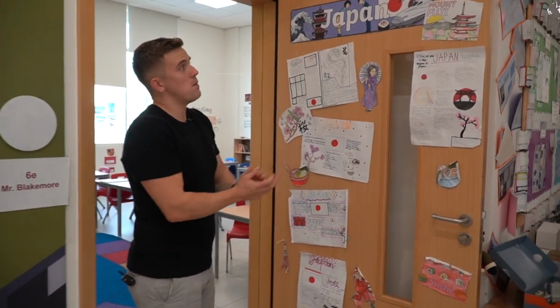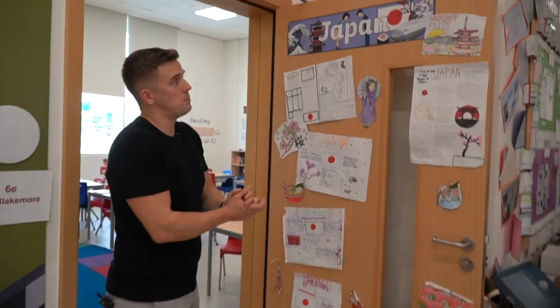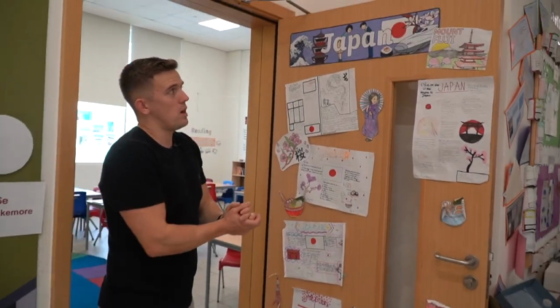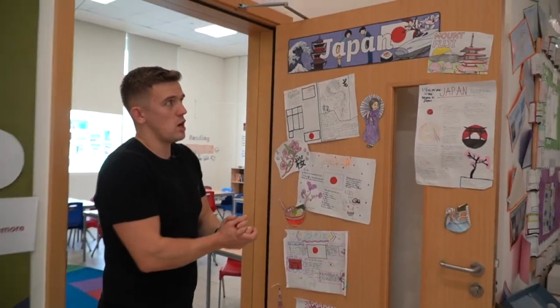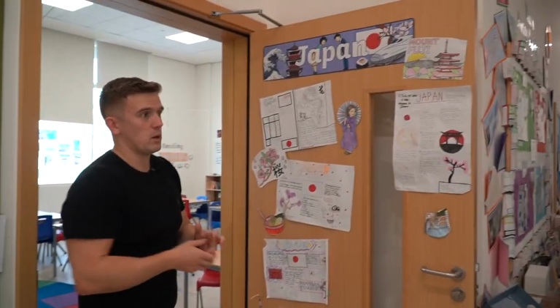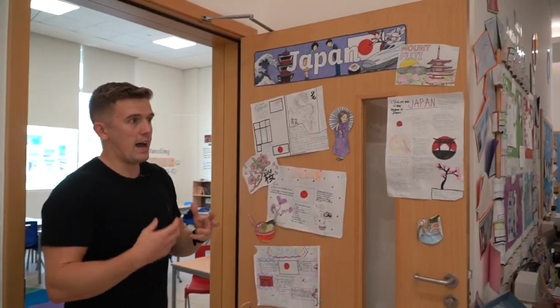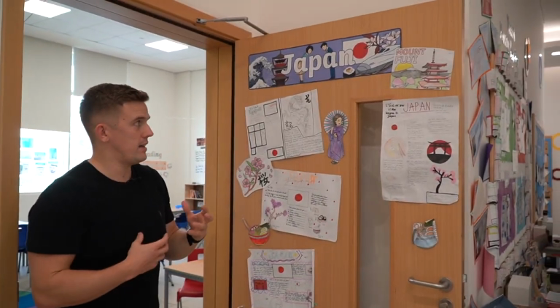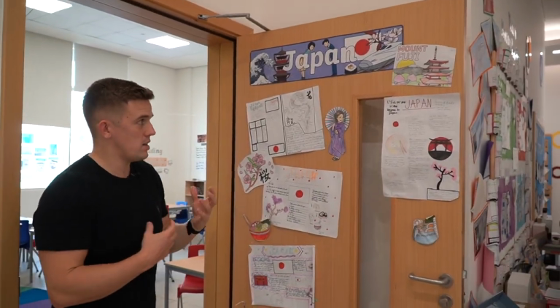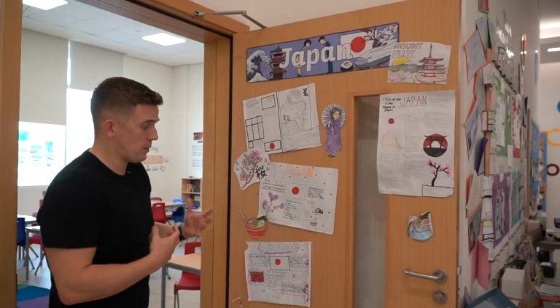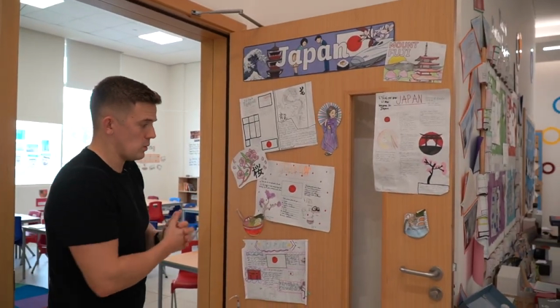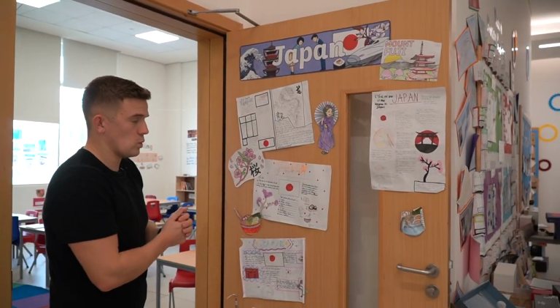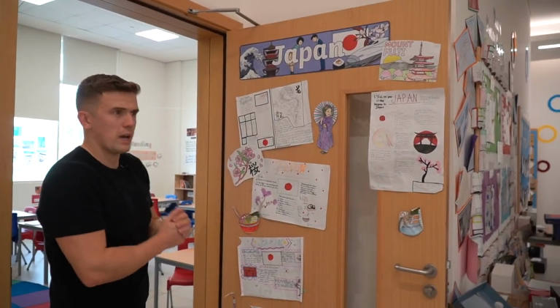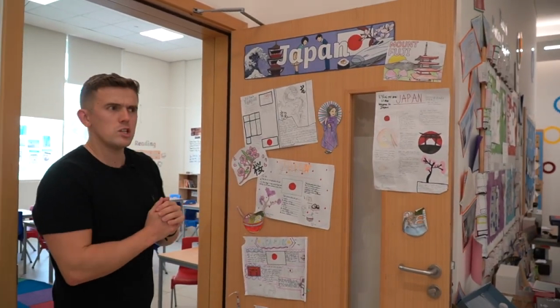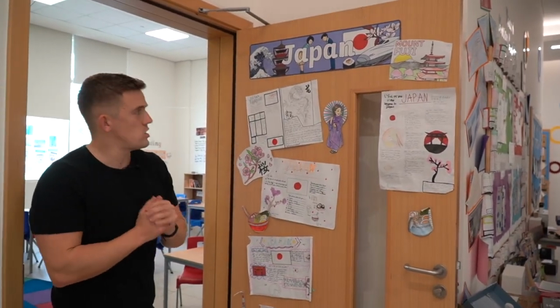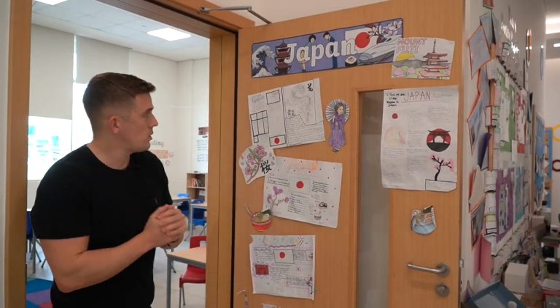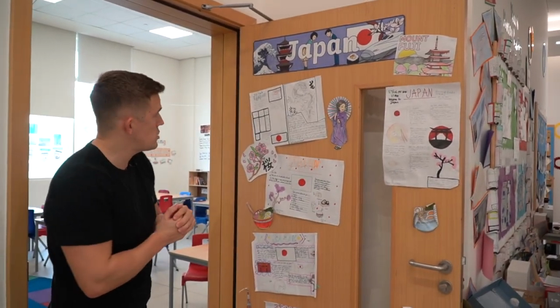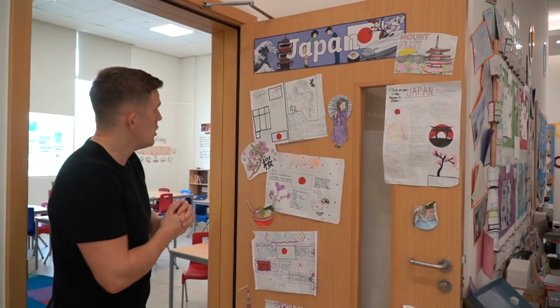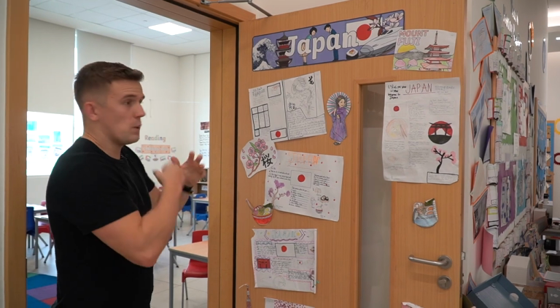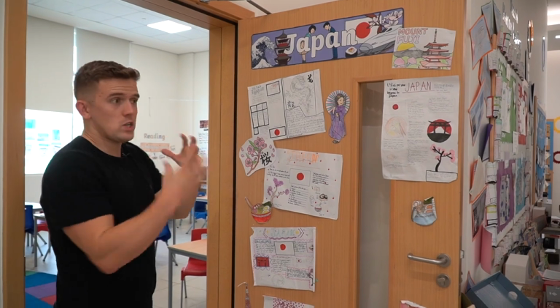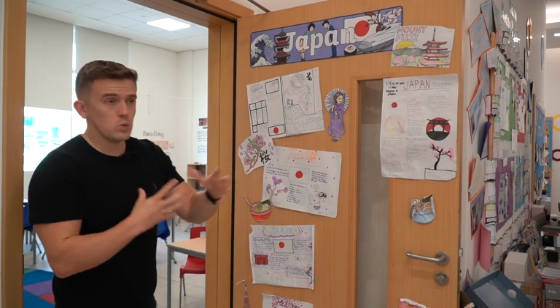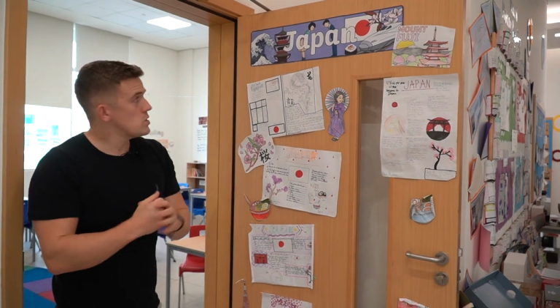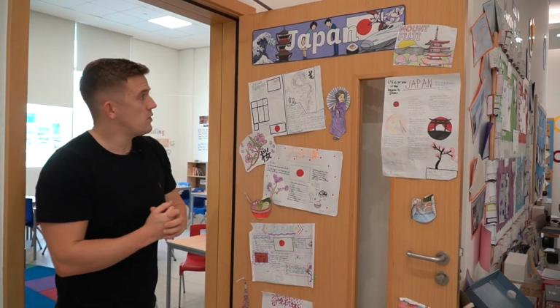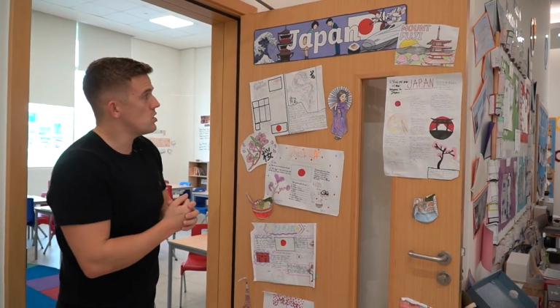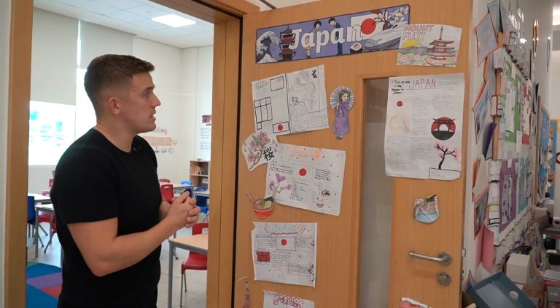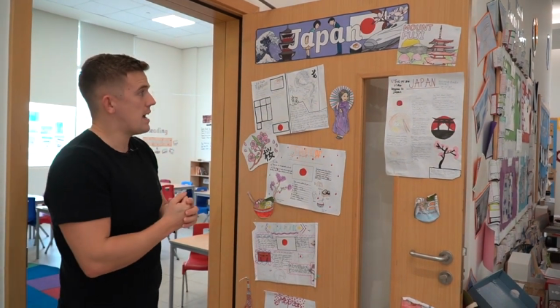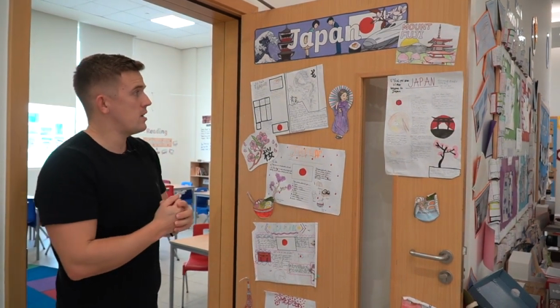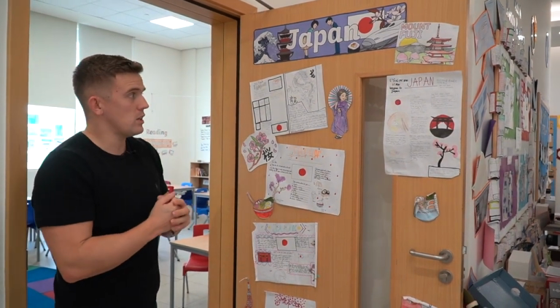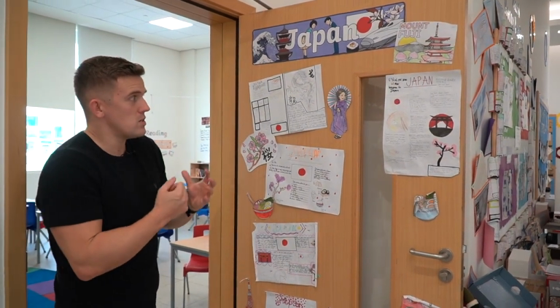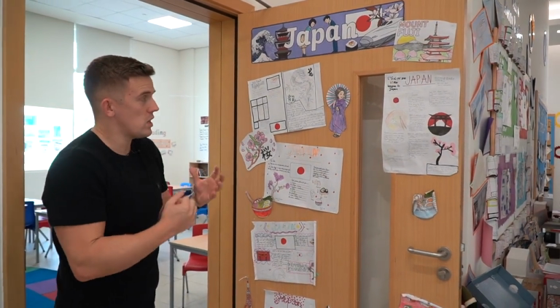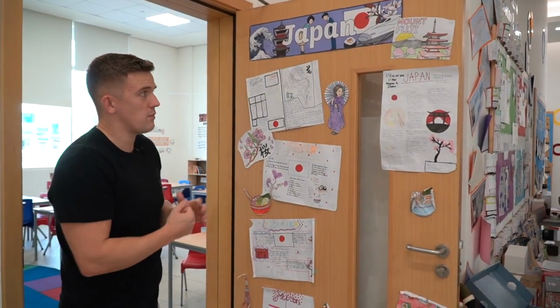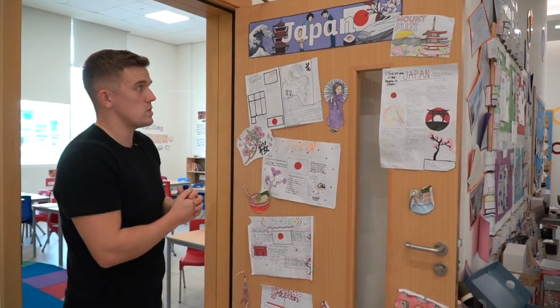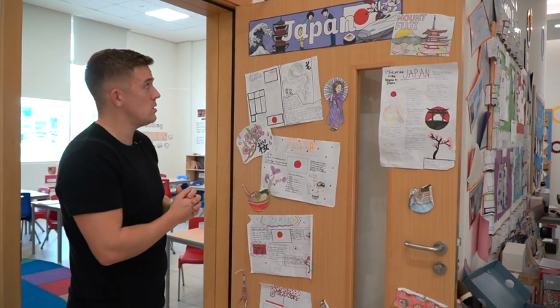From there we move on to our Japanese door display. This marked part of a topic we had called 'Location, Location, Location,' where we studied all sorts of different countries and looked at lots of geographical skills.